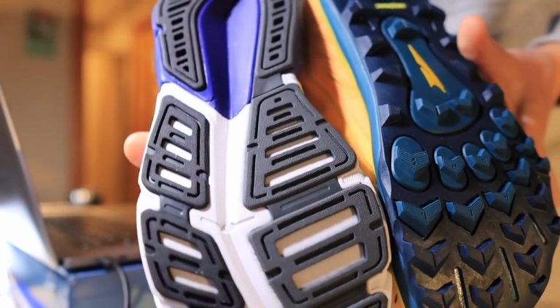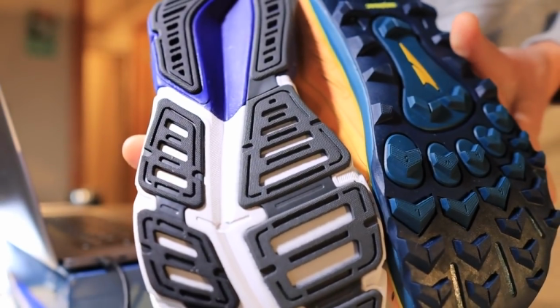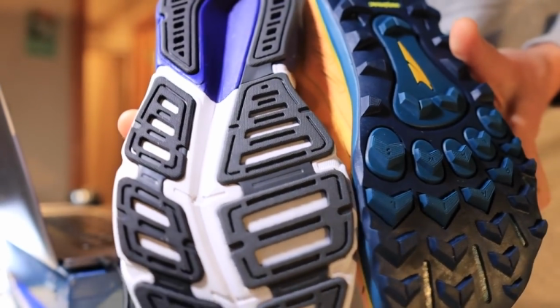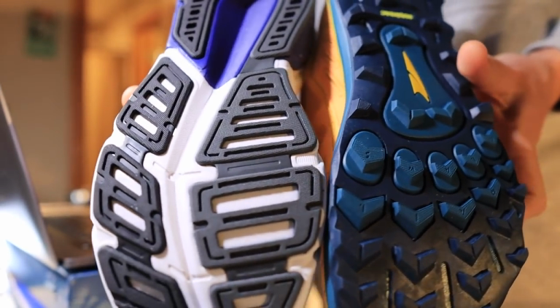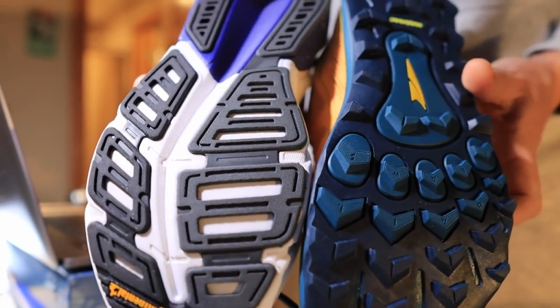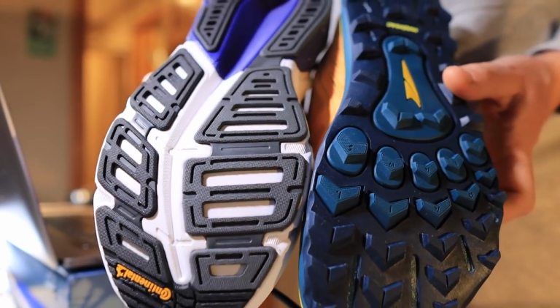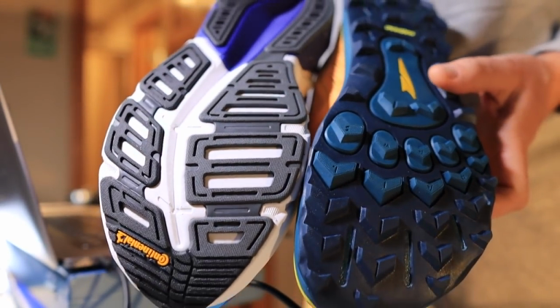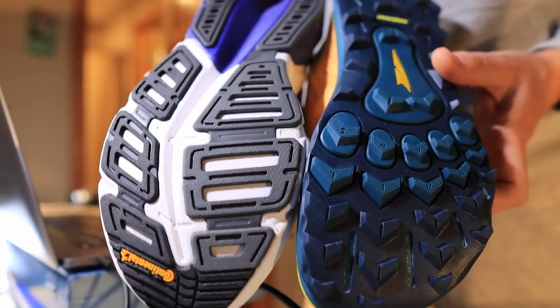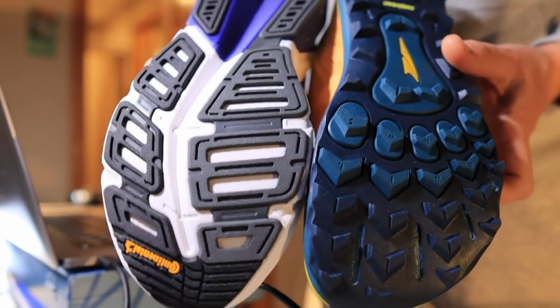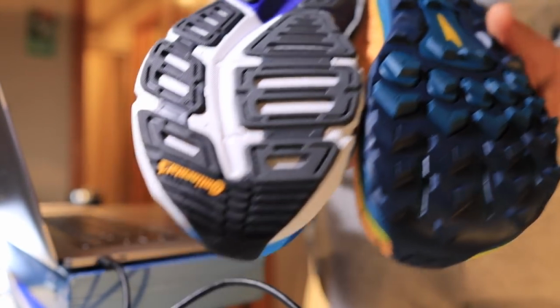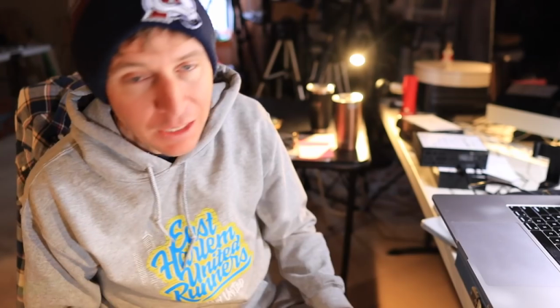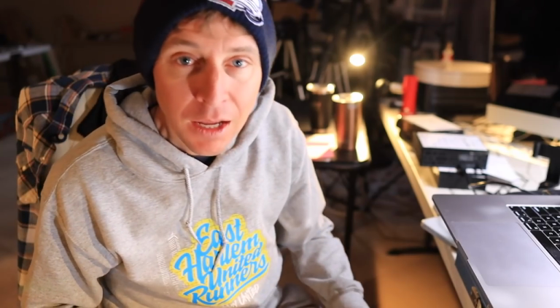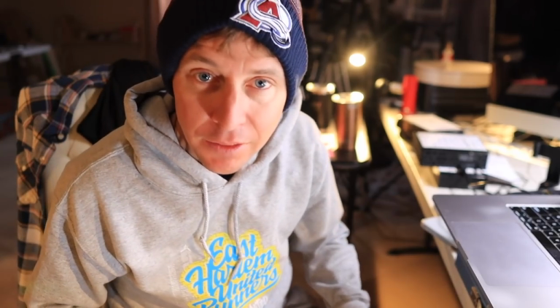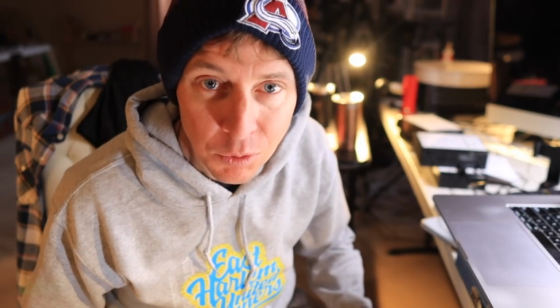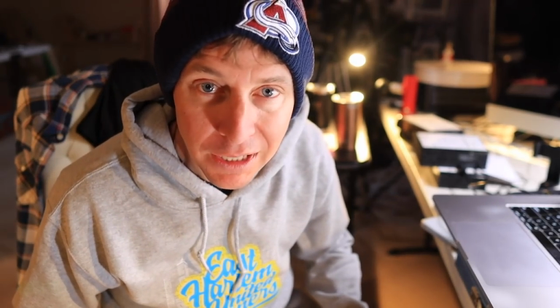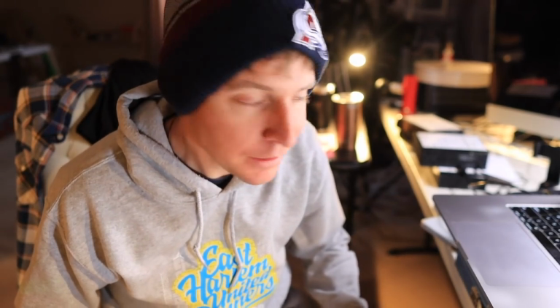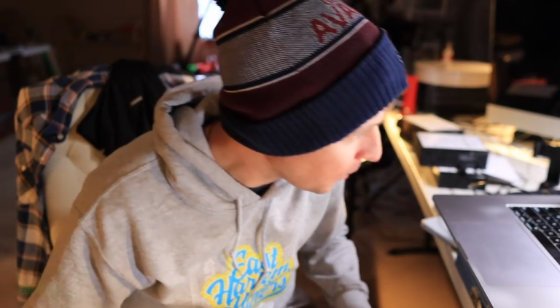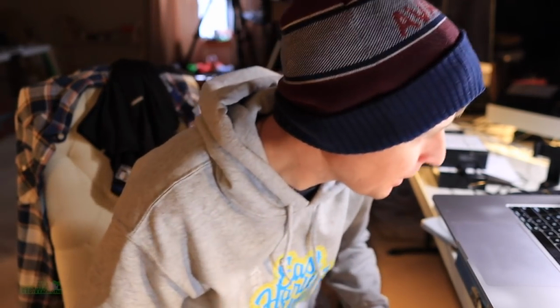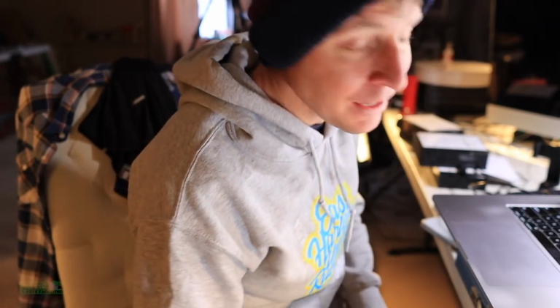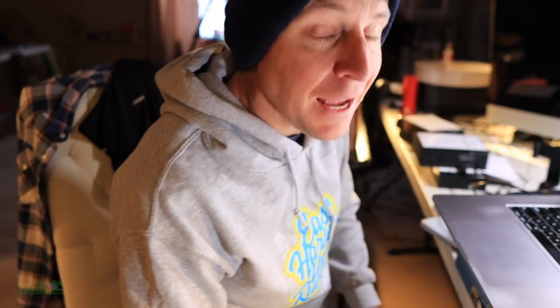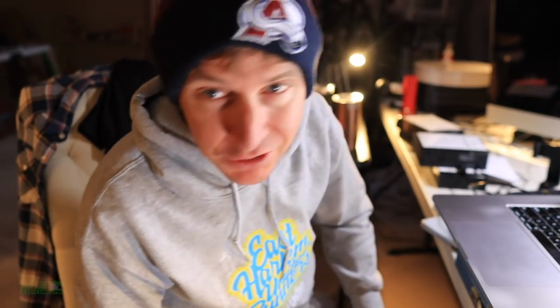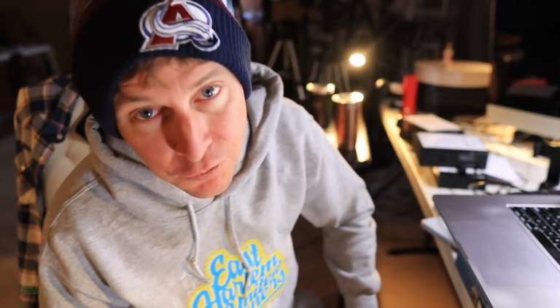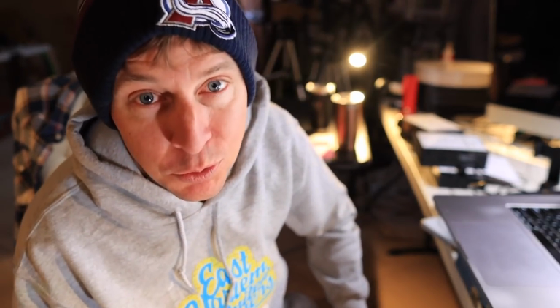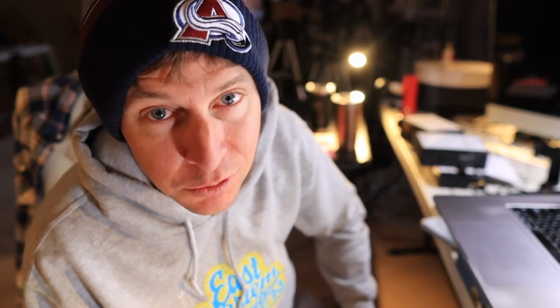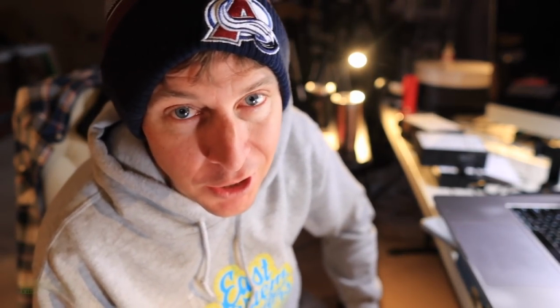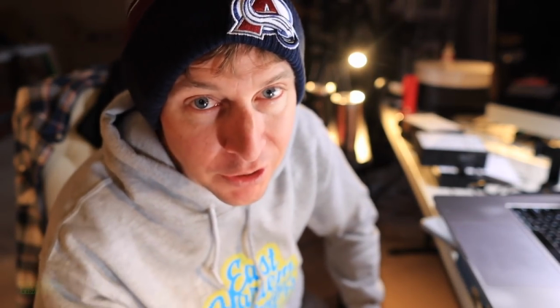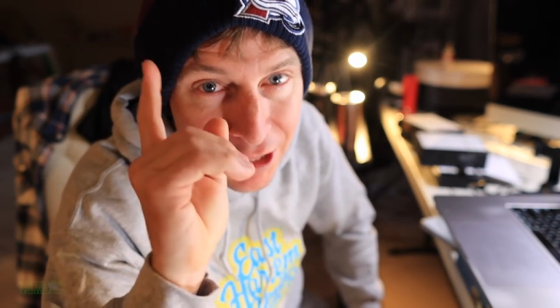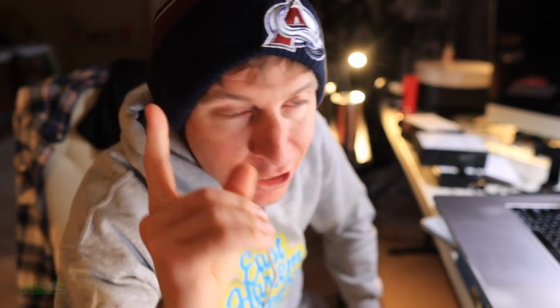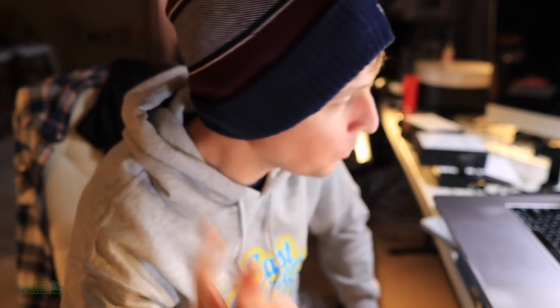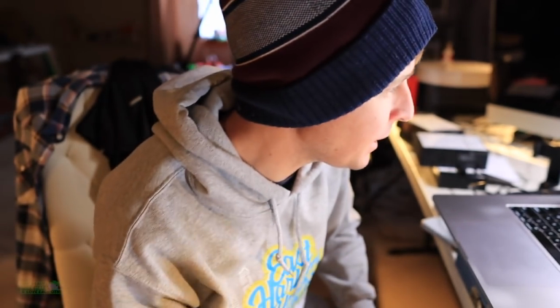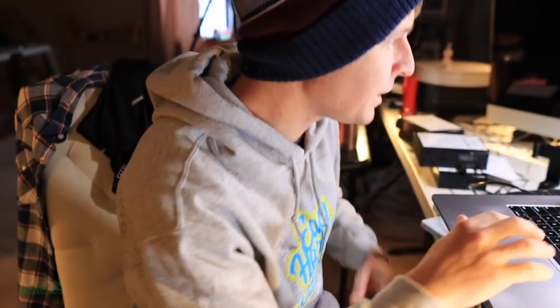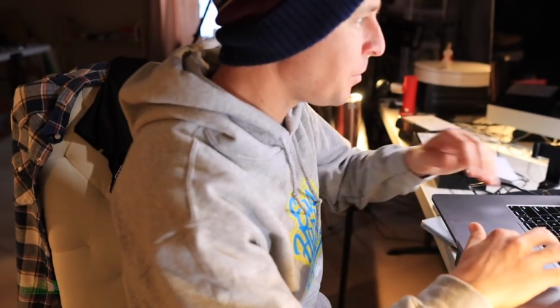Alright, phone call time. Then we'll lace it up. Actually, first we'll do laundry, then we'll lace it up.